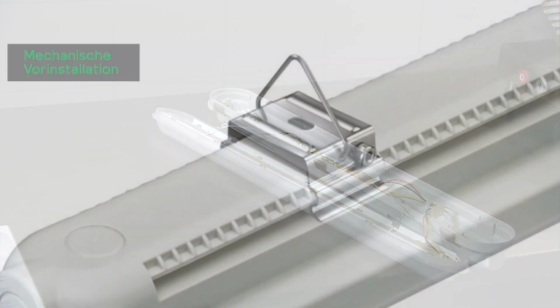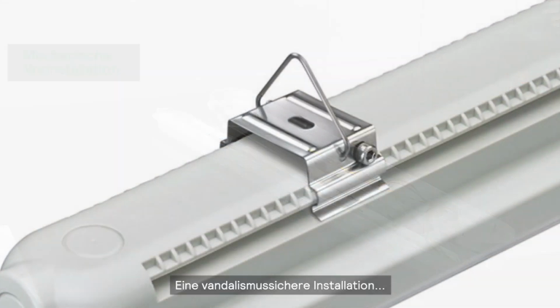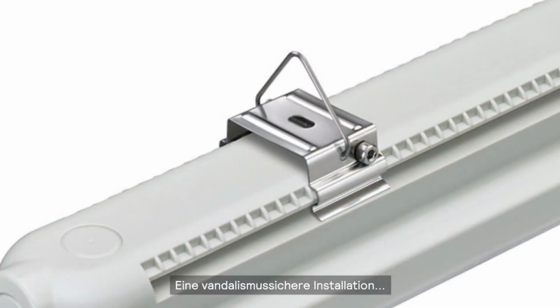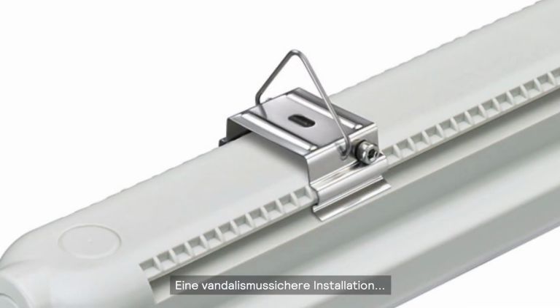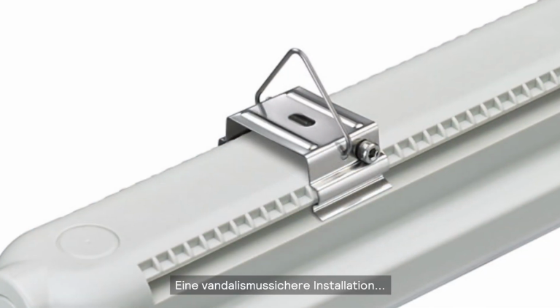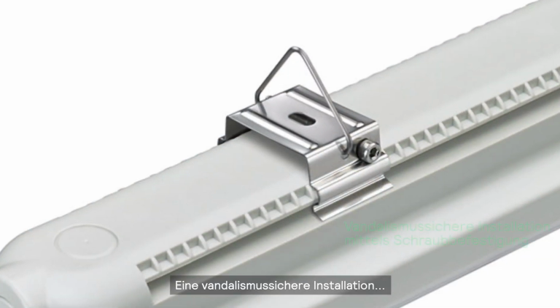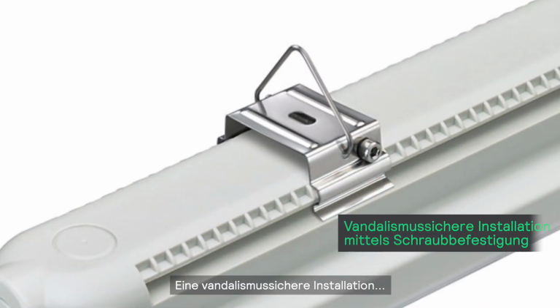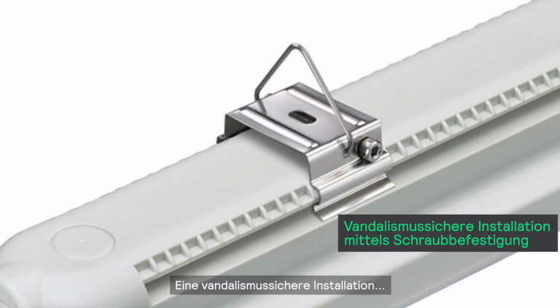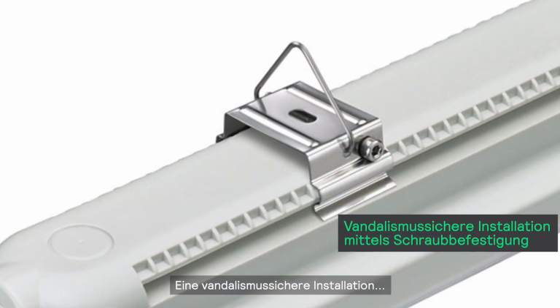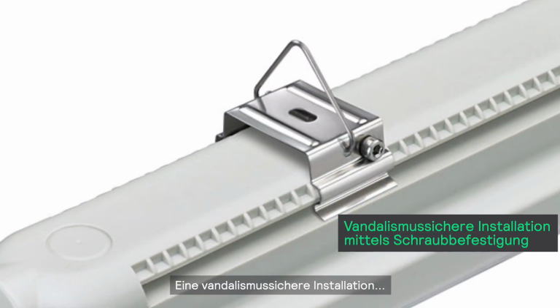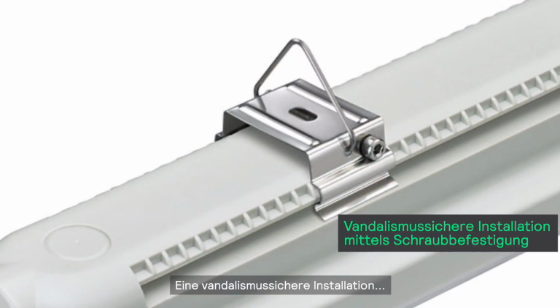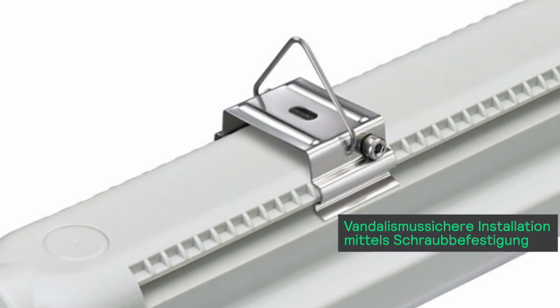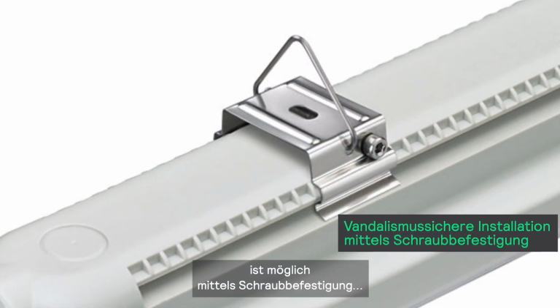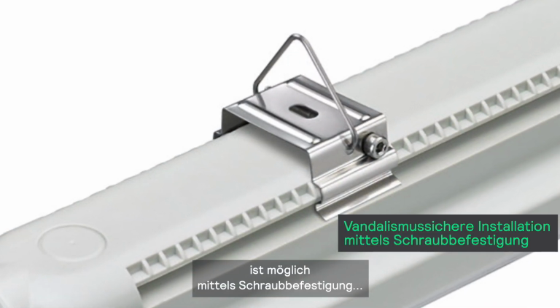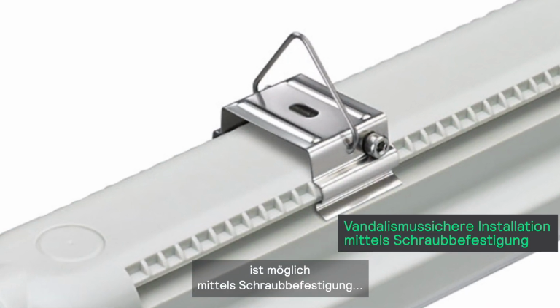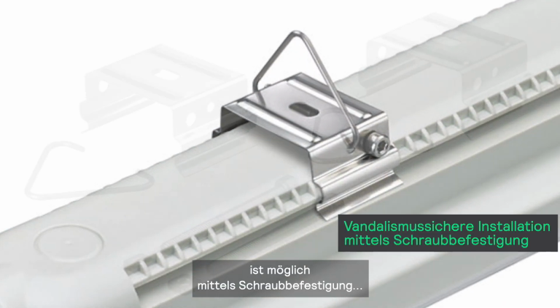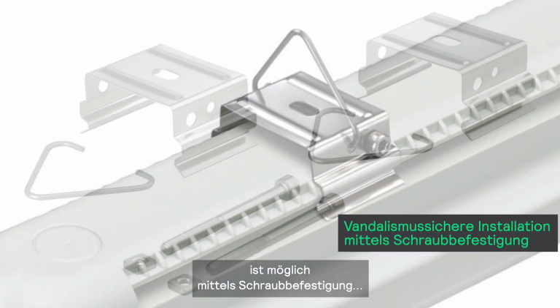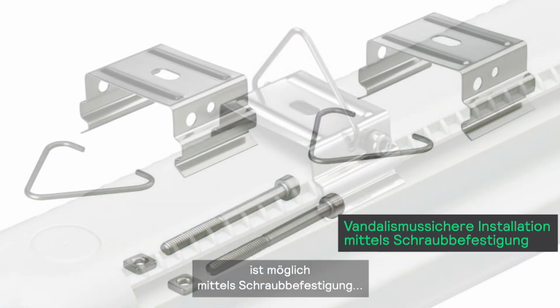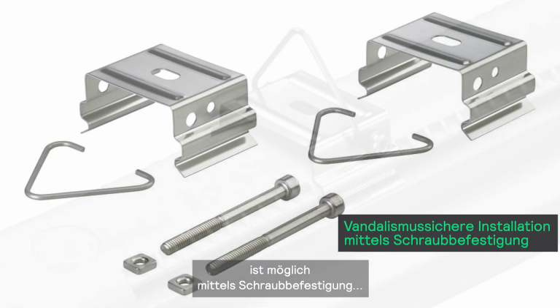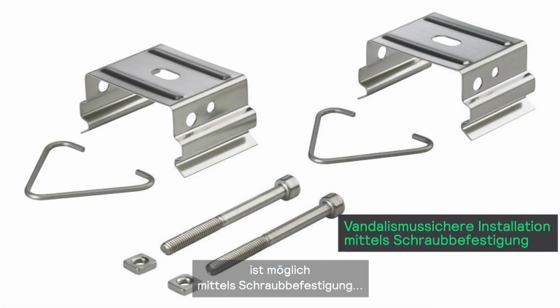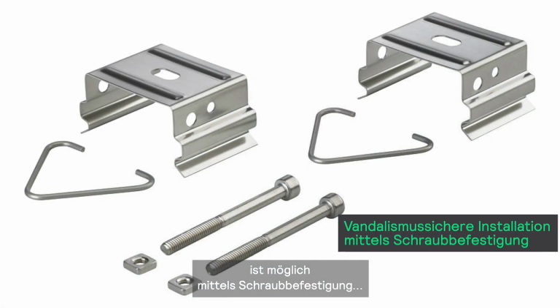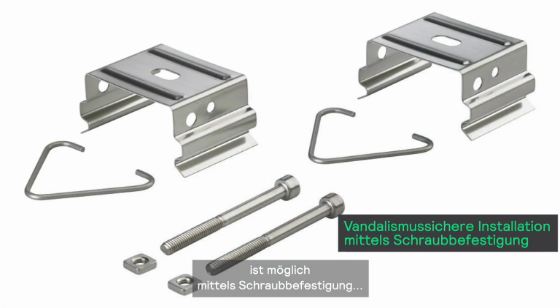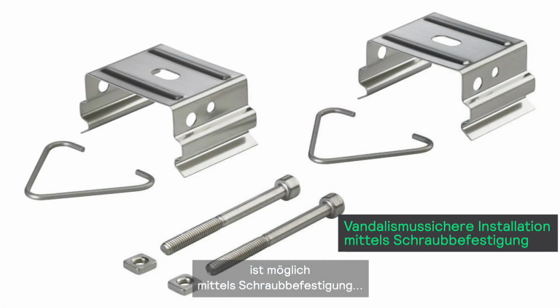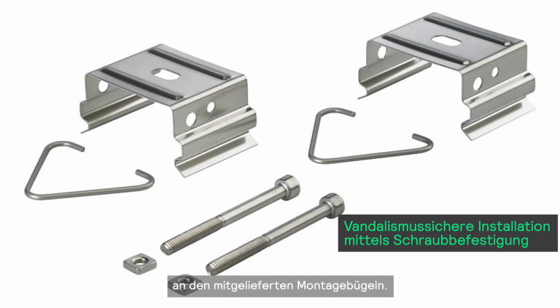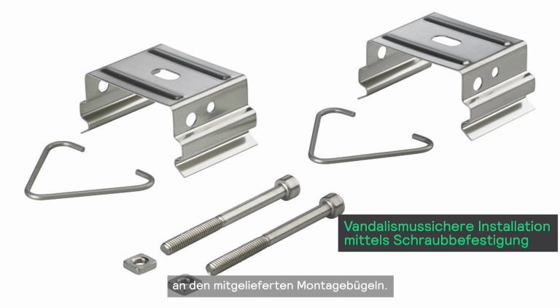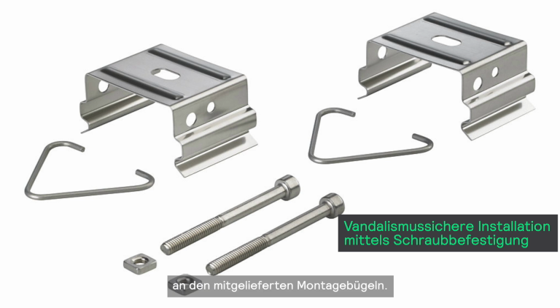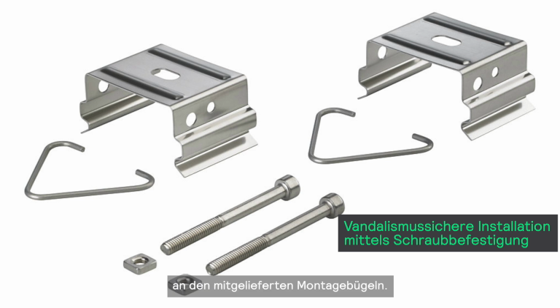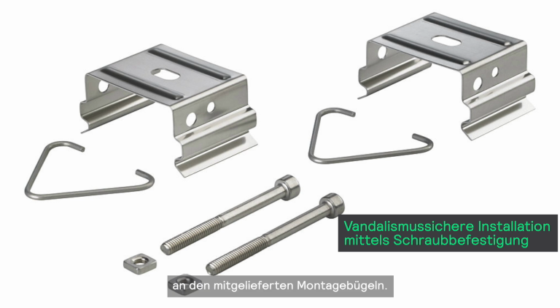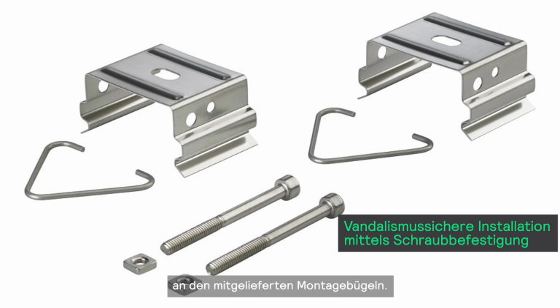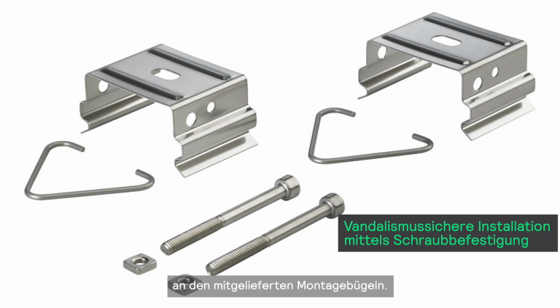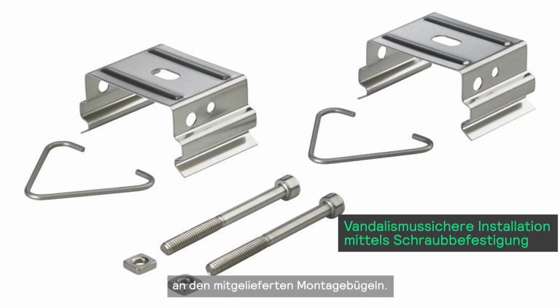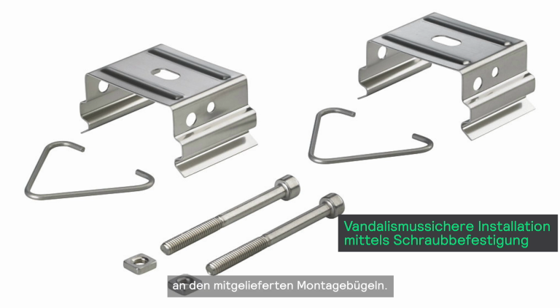If you want to have a vandal-proof installation, this is also possible with an additional screw fixation to the mounting brackets that are included.